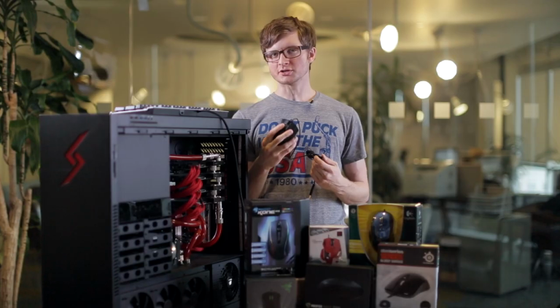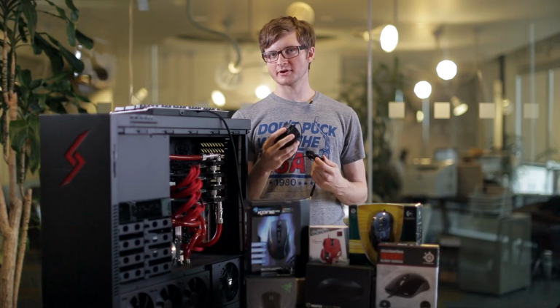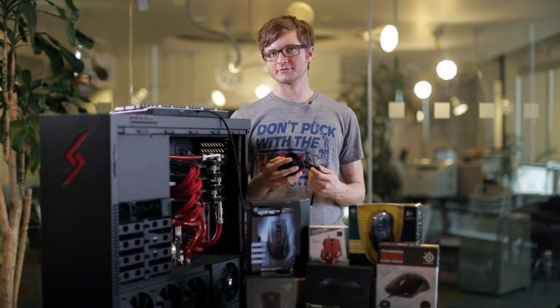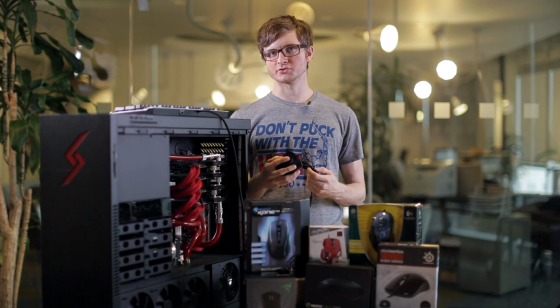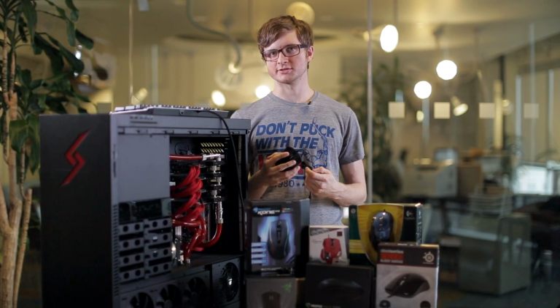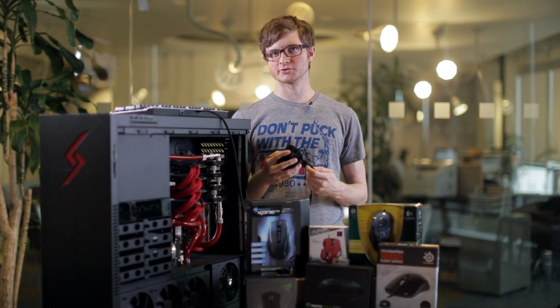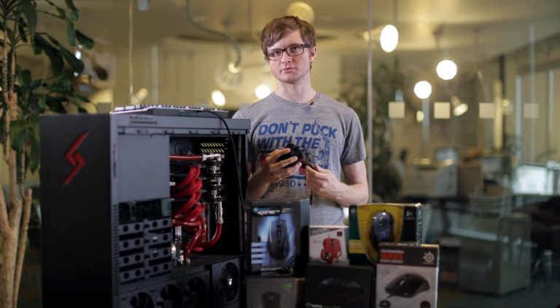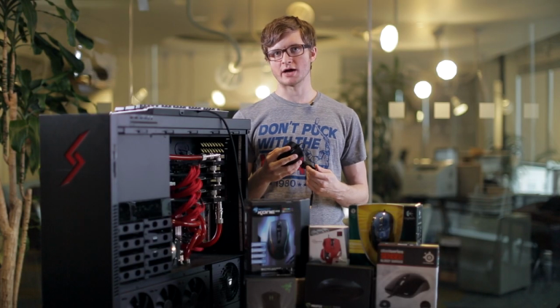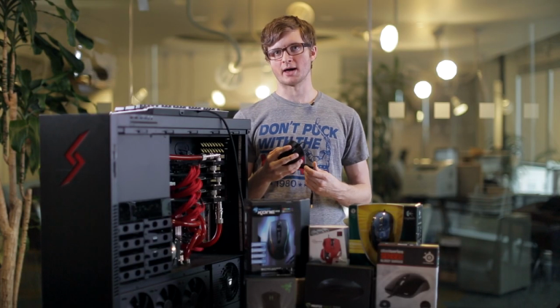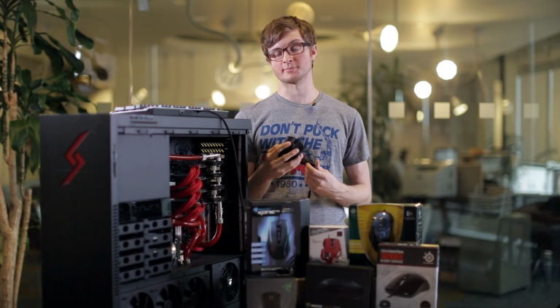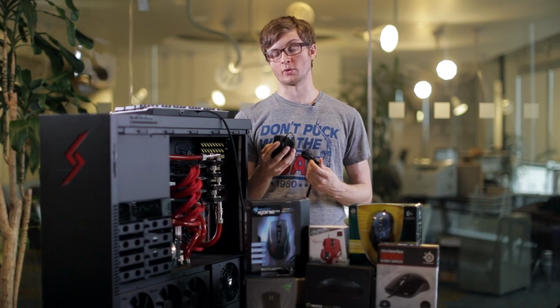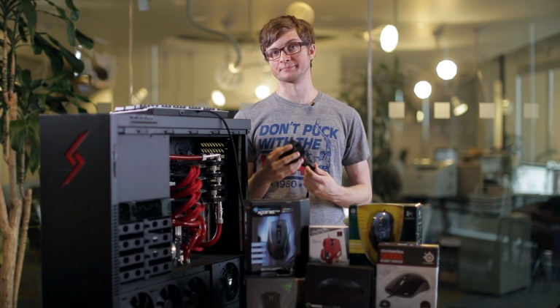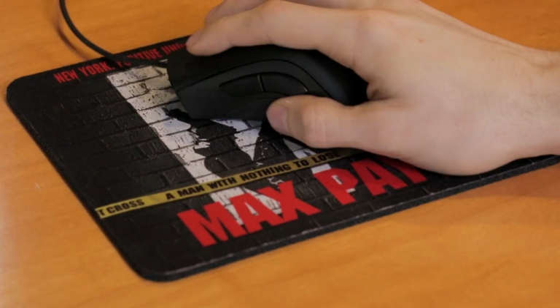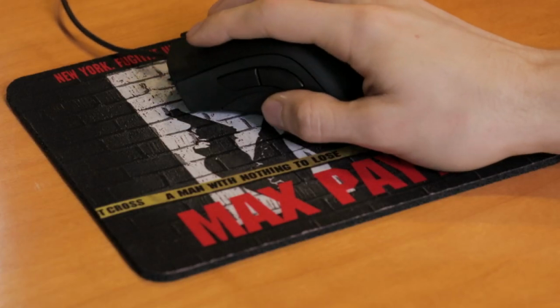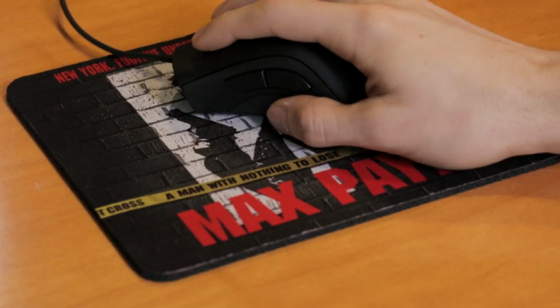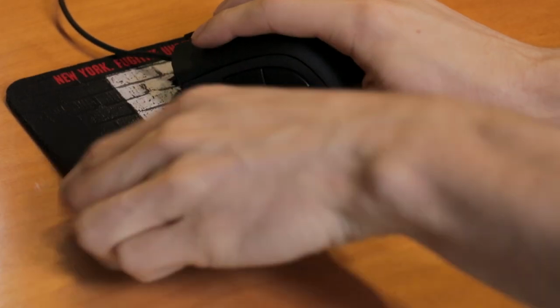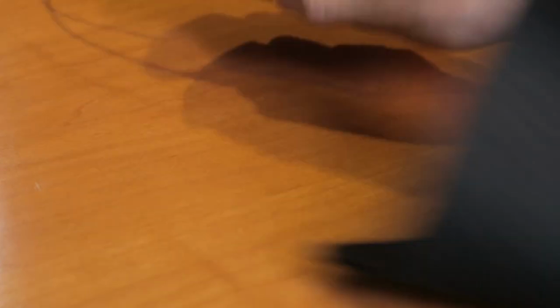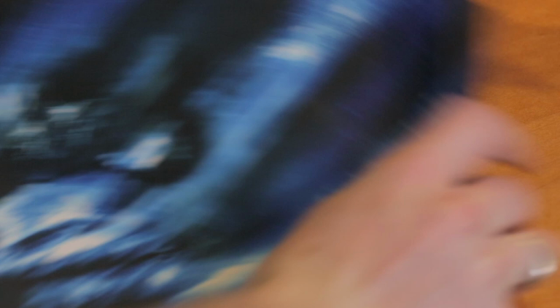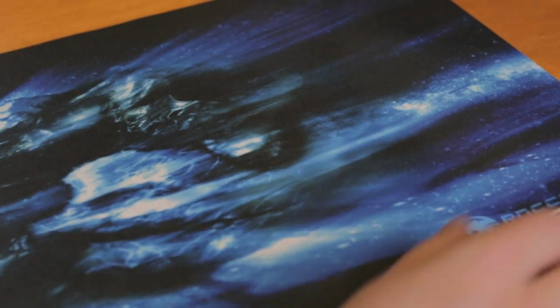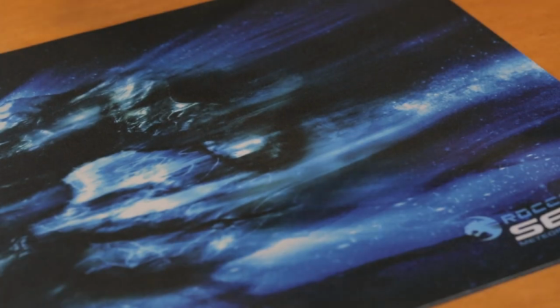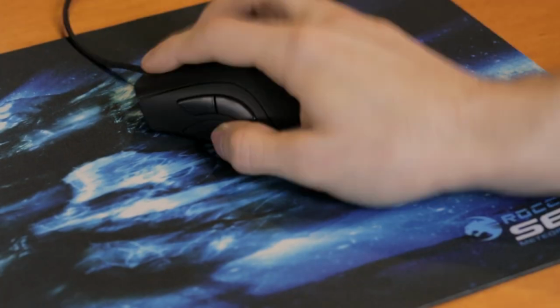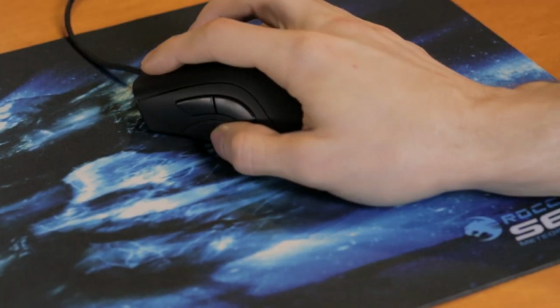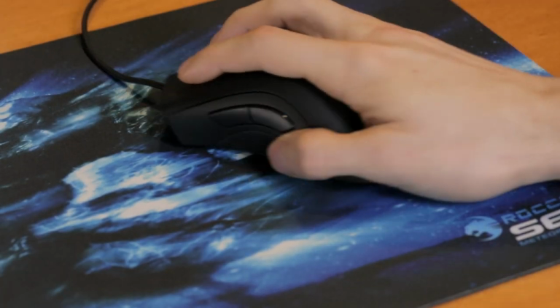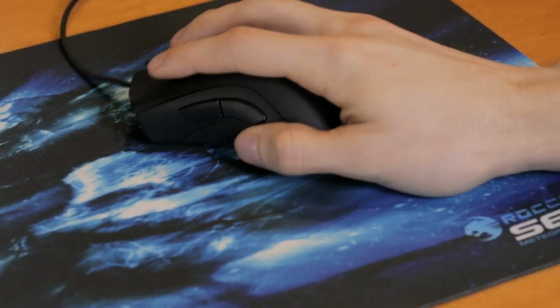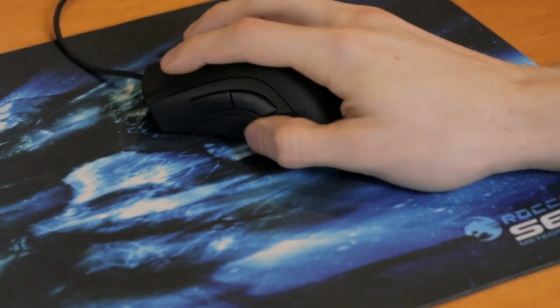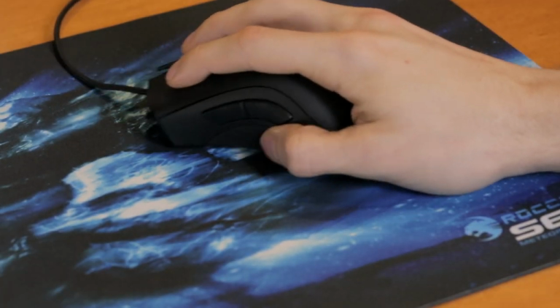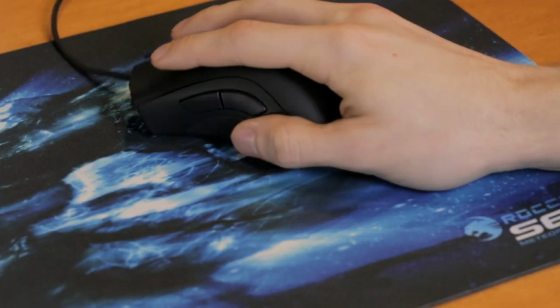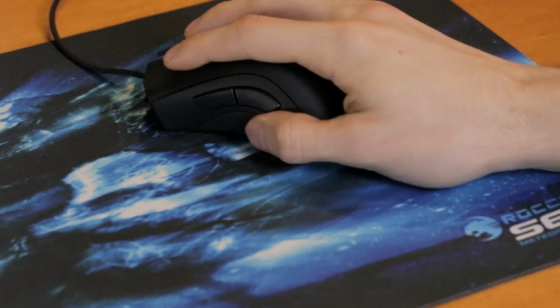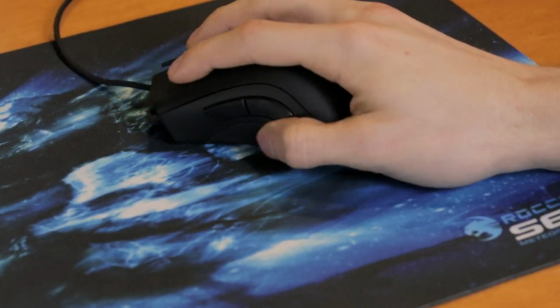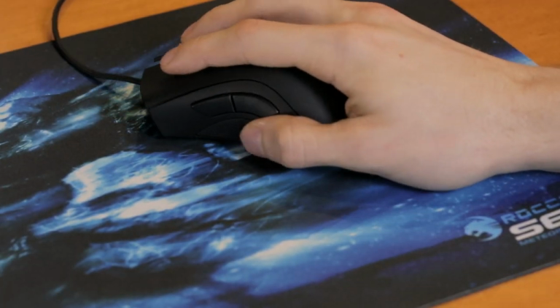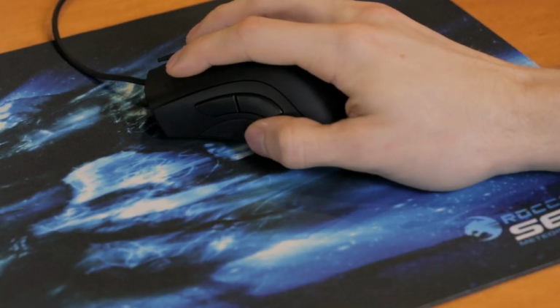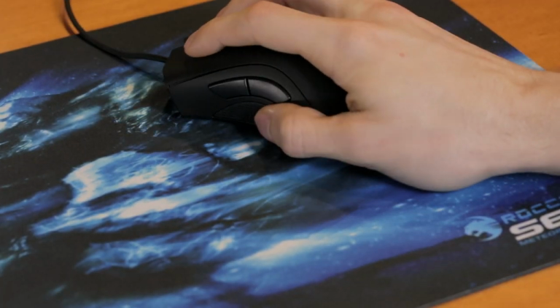You can also find that feature in the SteelSeries Rival Mouse, by the way. We like to pair the DeathAdder with a thin, soft, rubberized surface like Rocket's two millimeter sense pad.